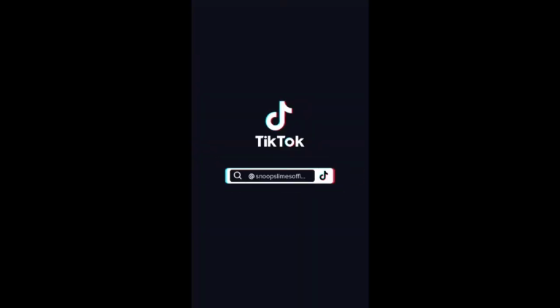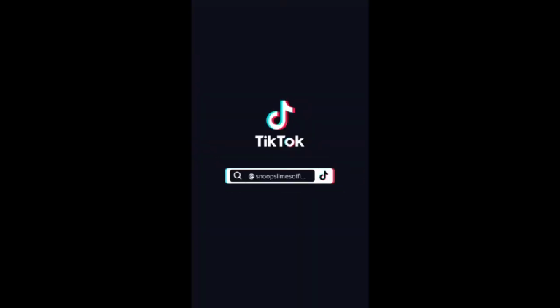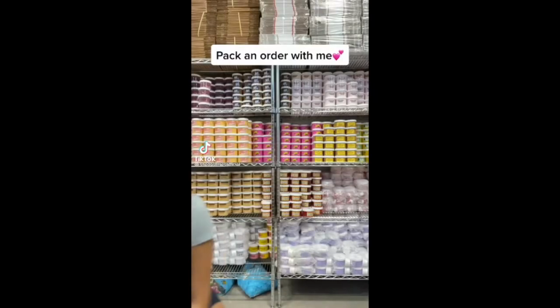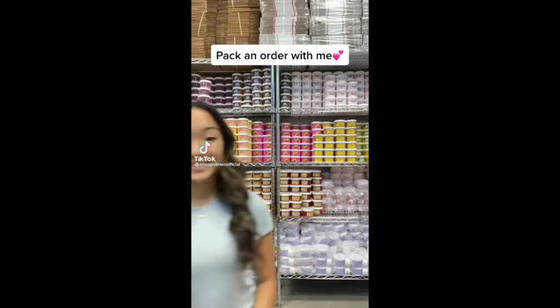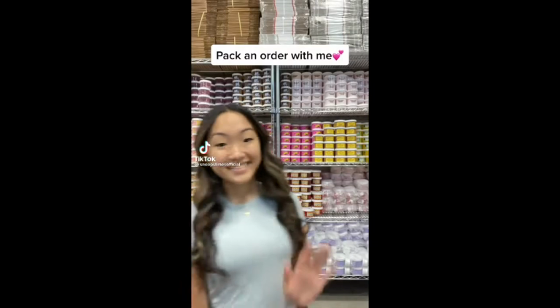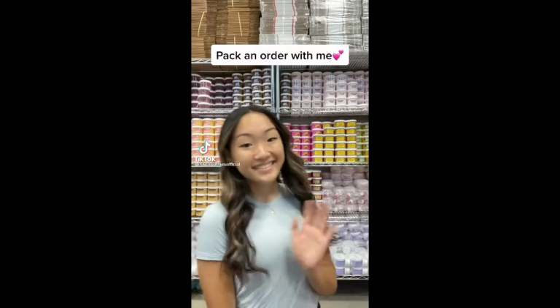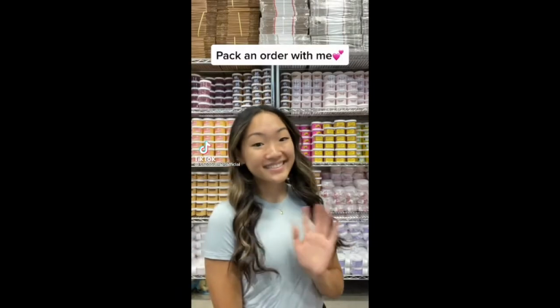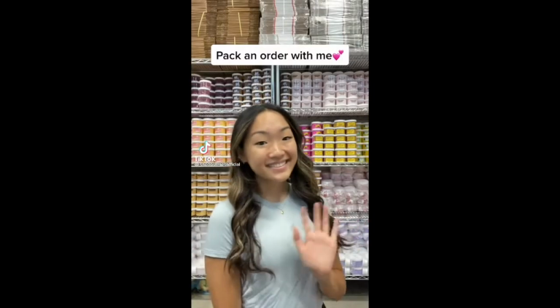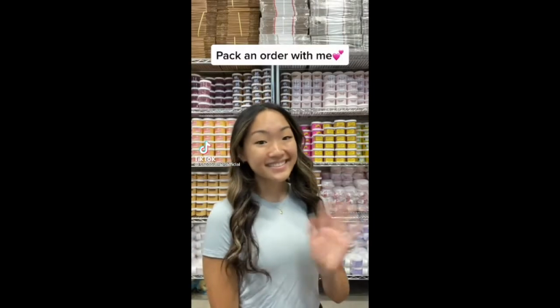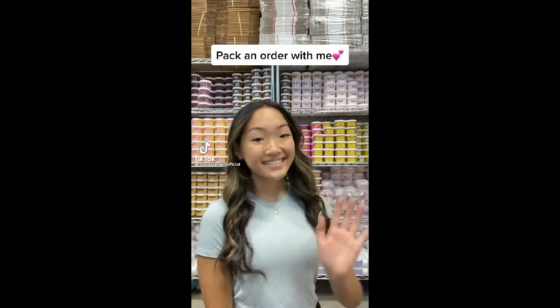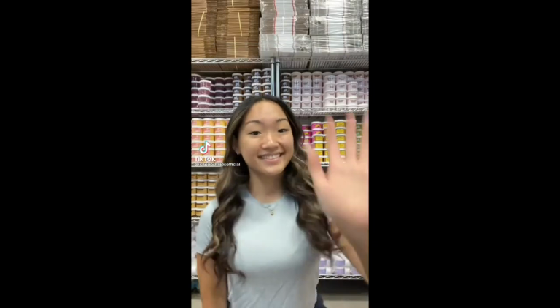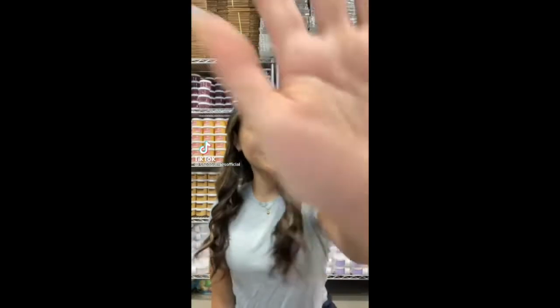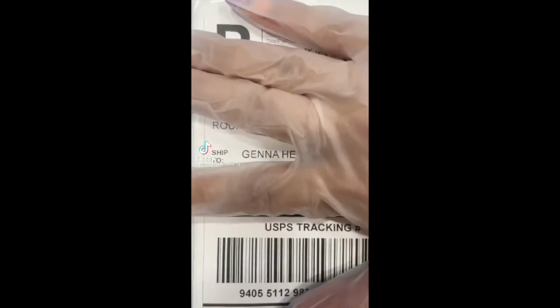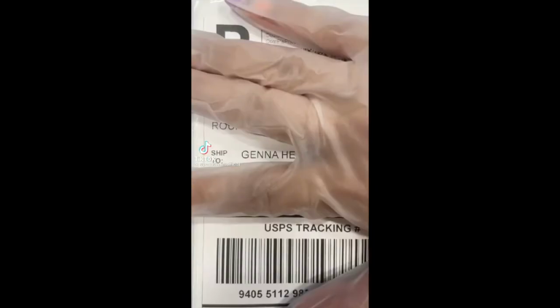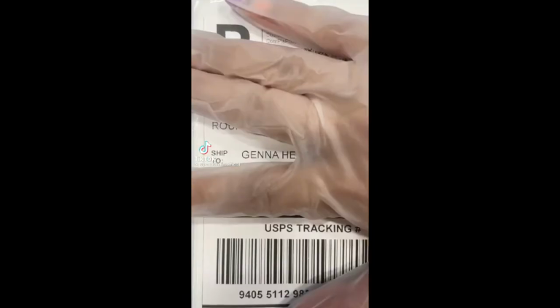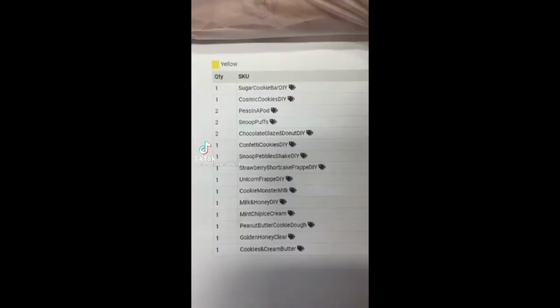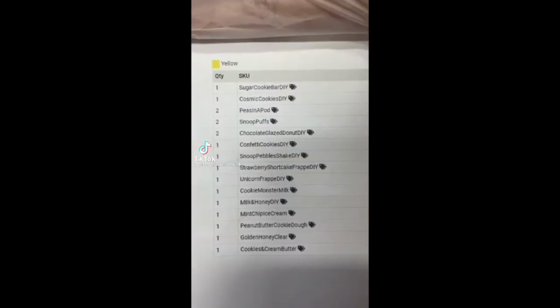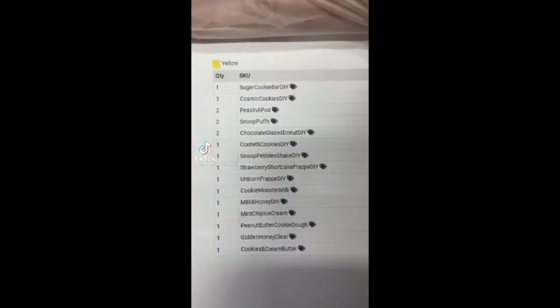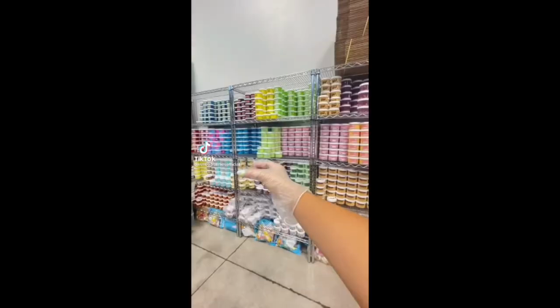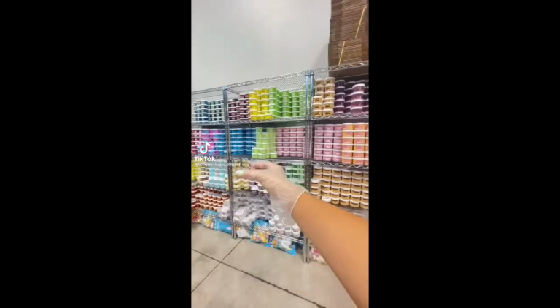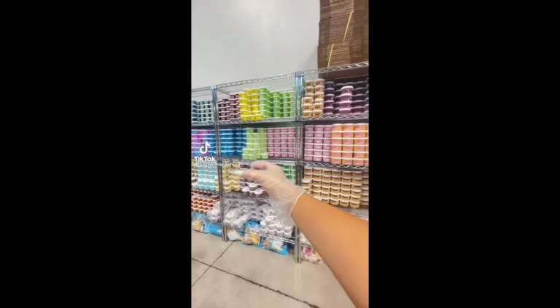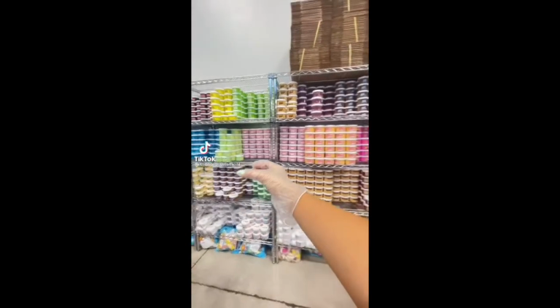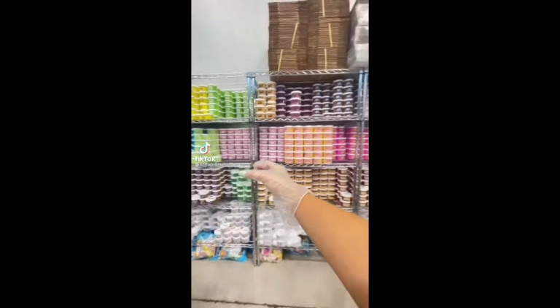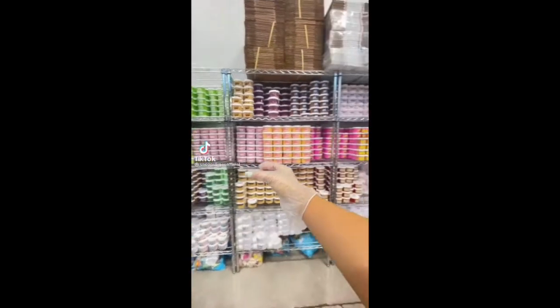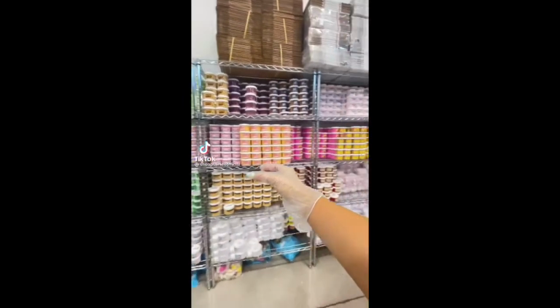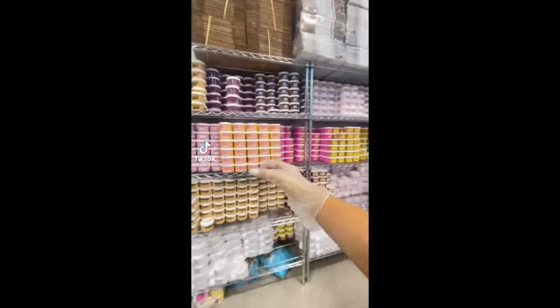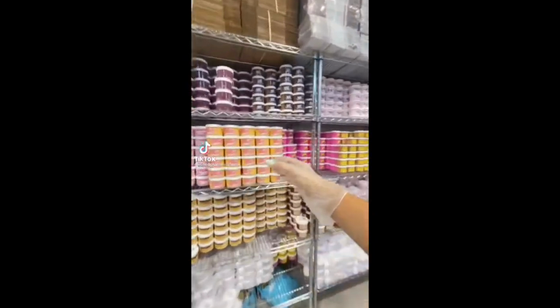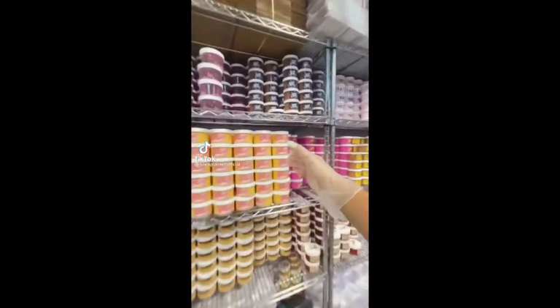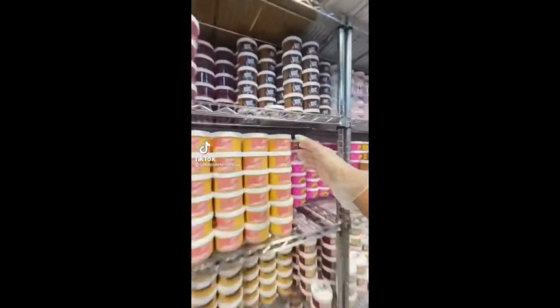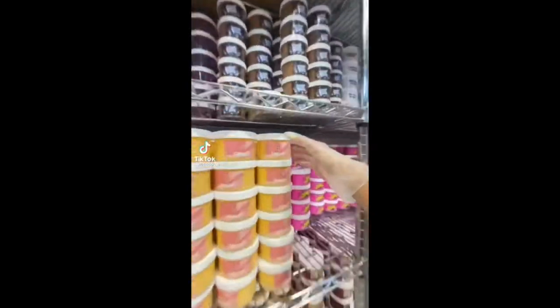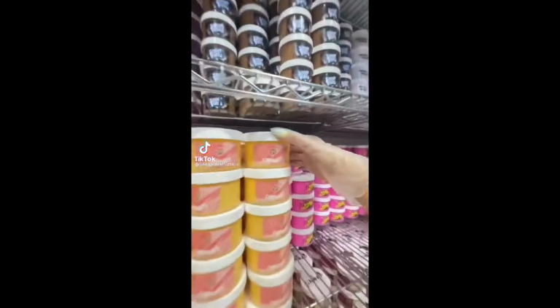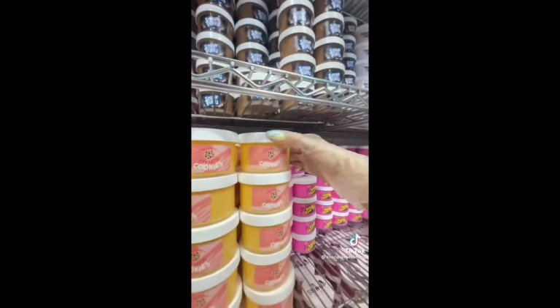Hi guys, let's package a slime order together. This order is for Jenna from Wyoming, and she purchased 18 slimes from my last restock.